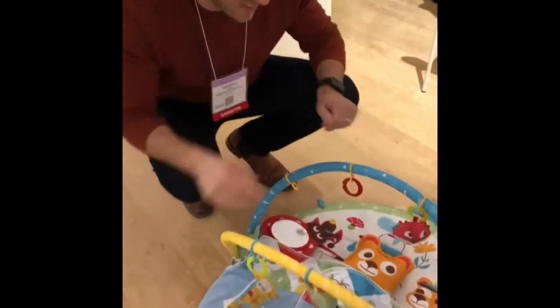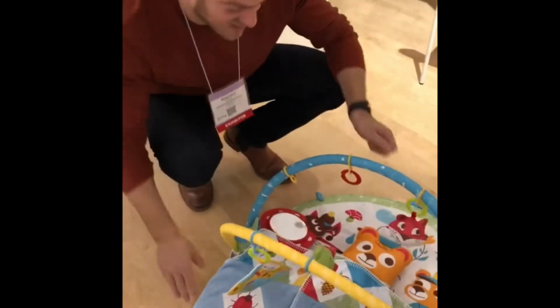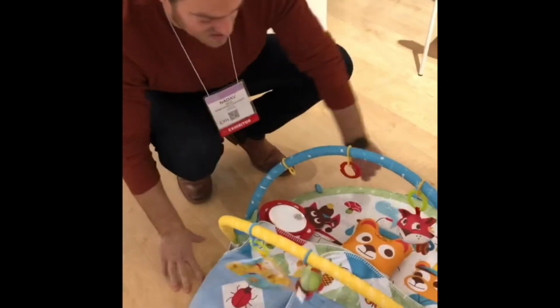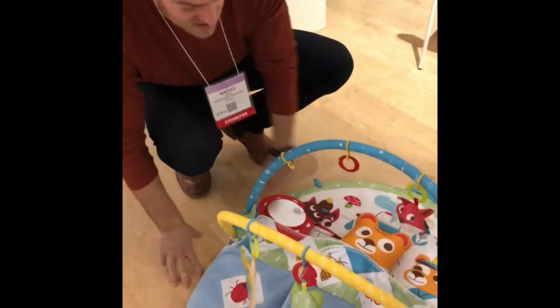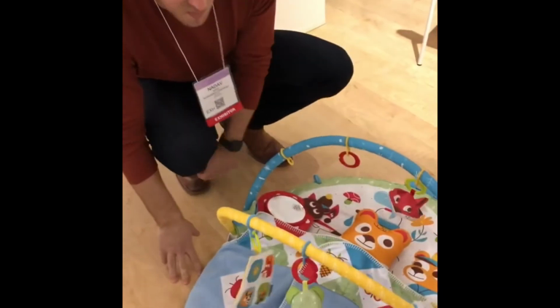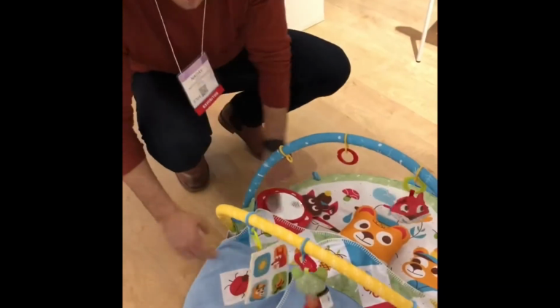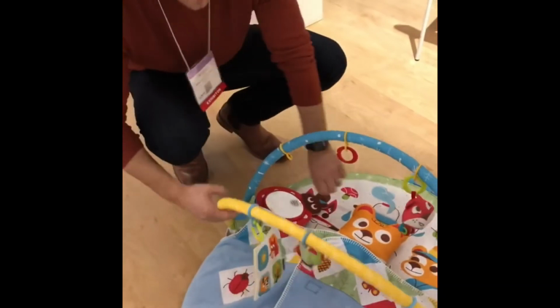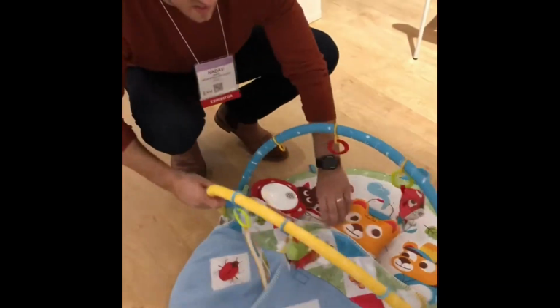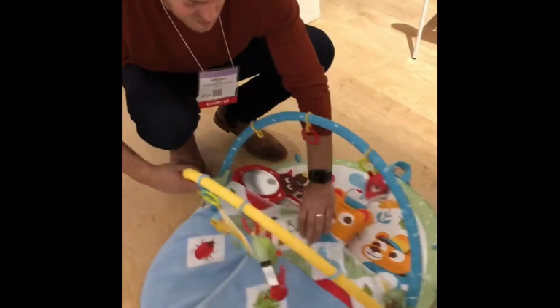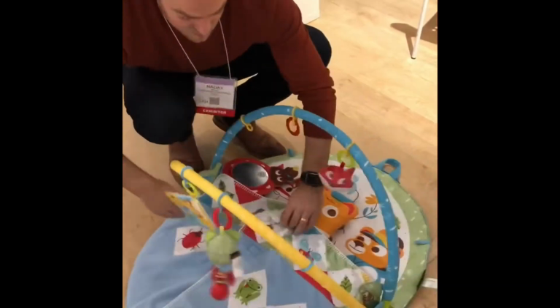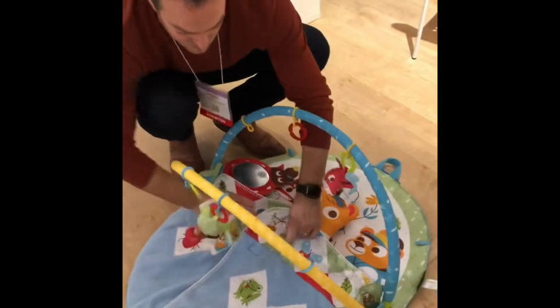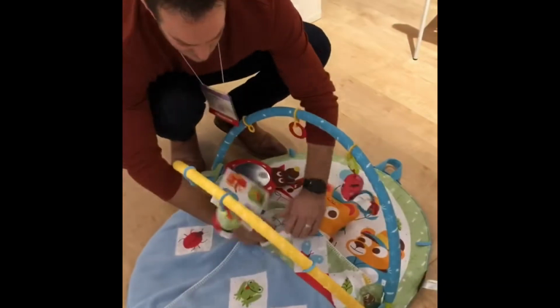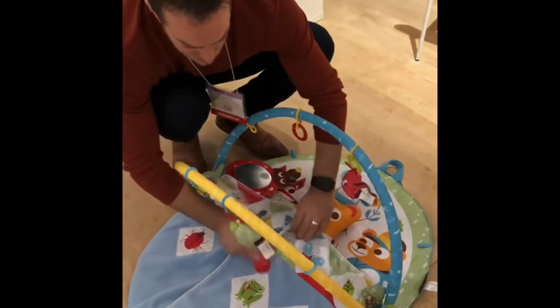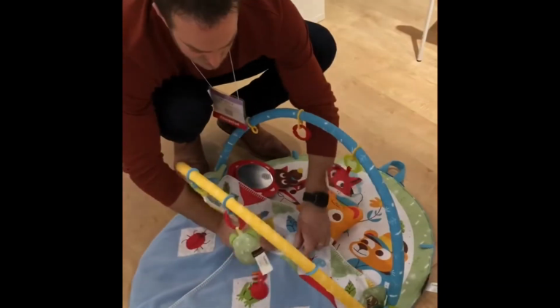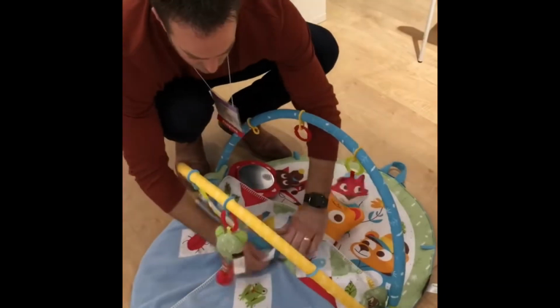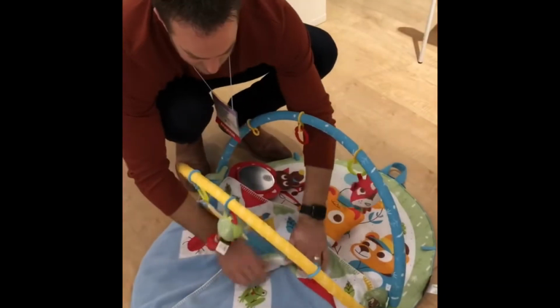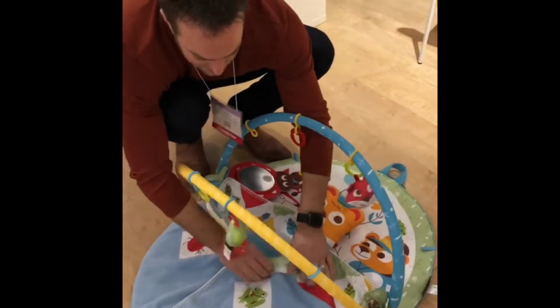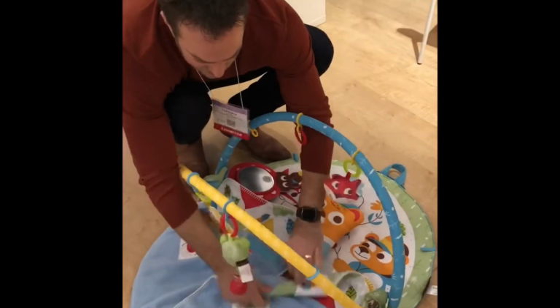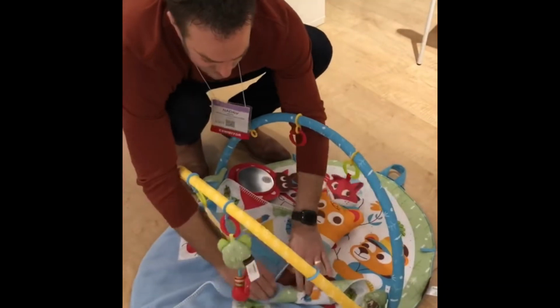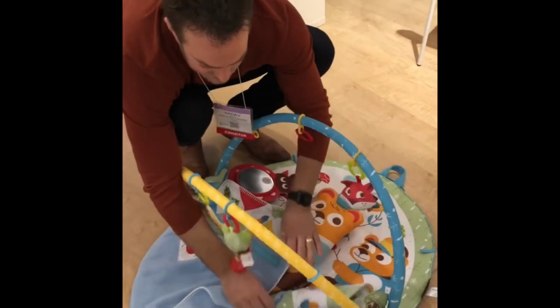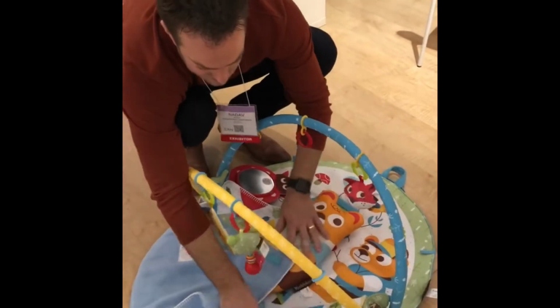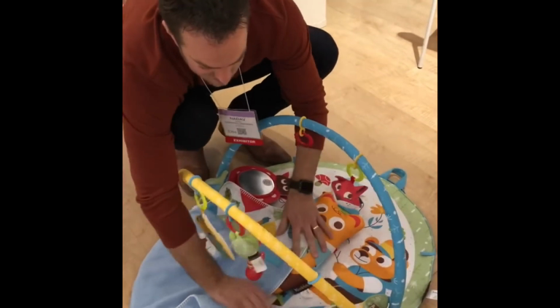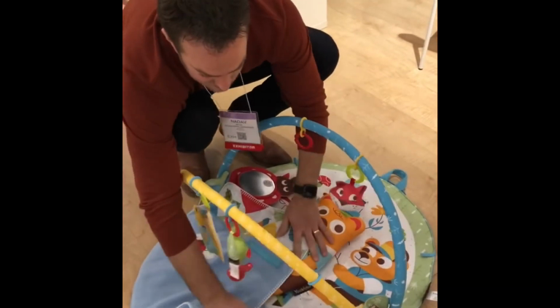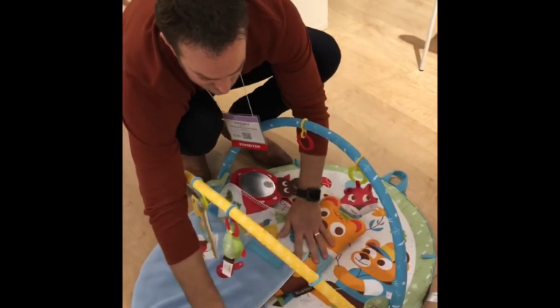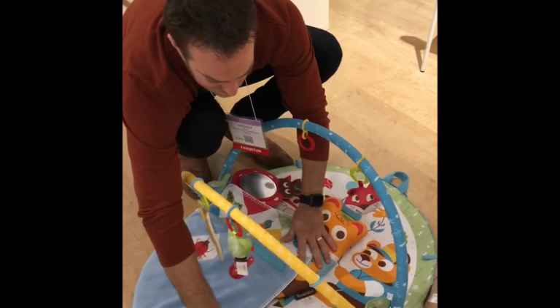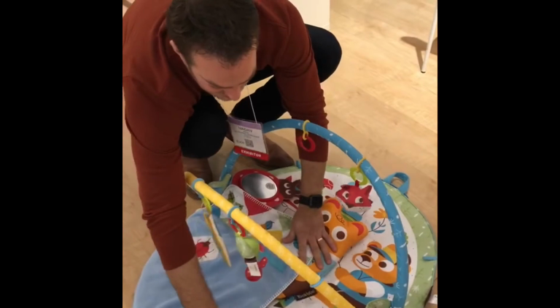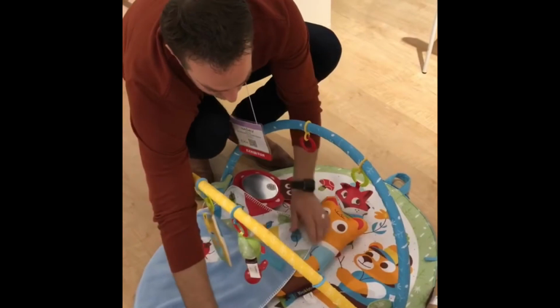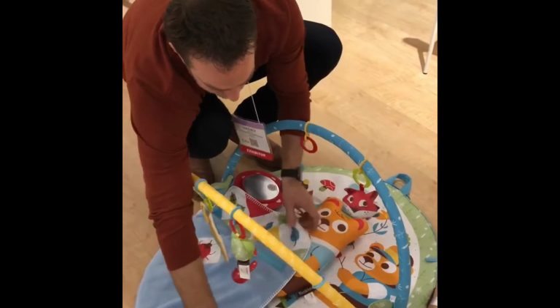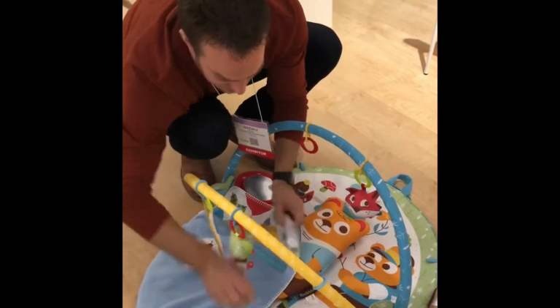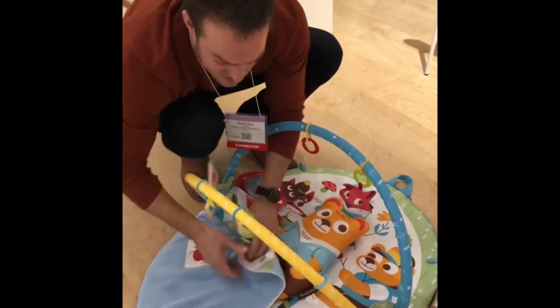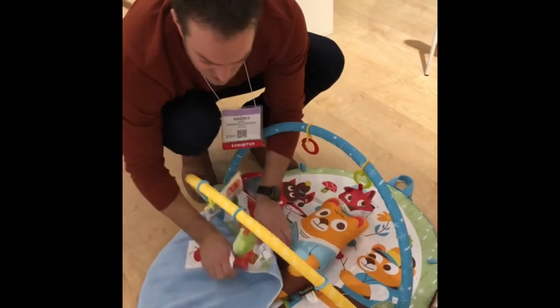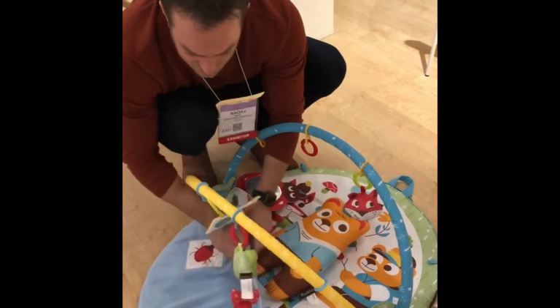When he wakes up, he just rolls it back, and then he can continue playing.